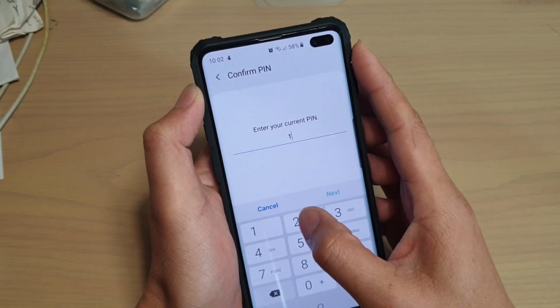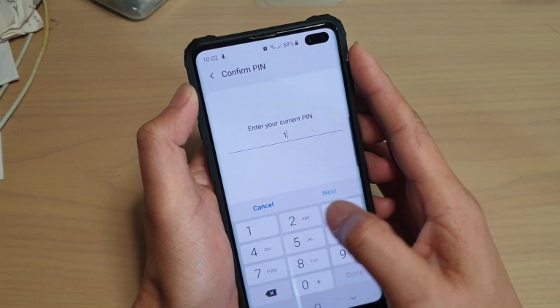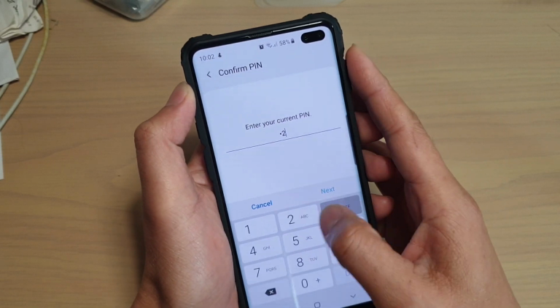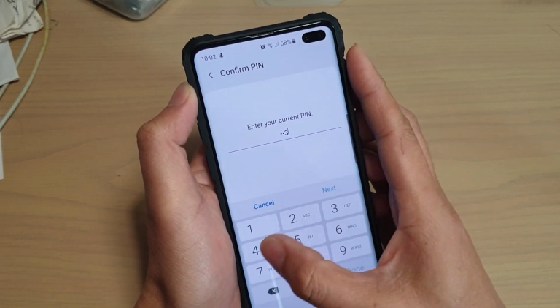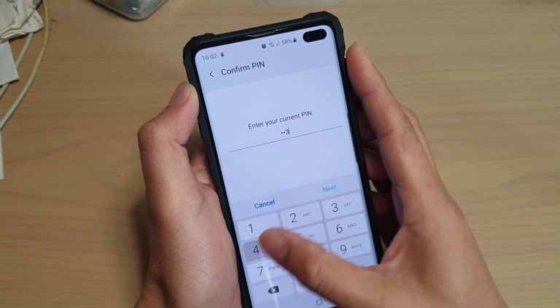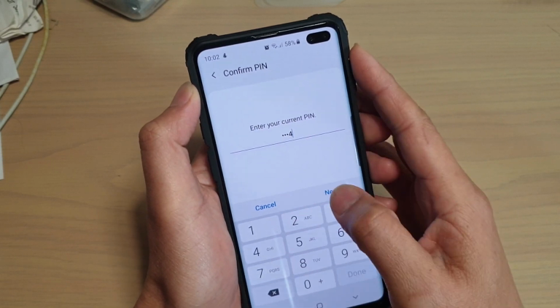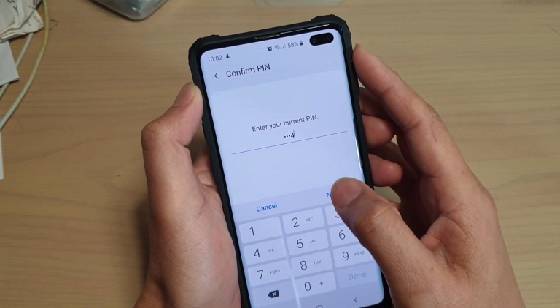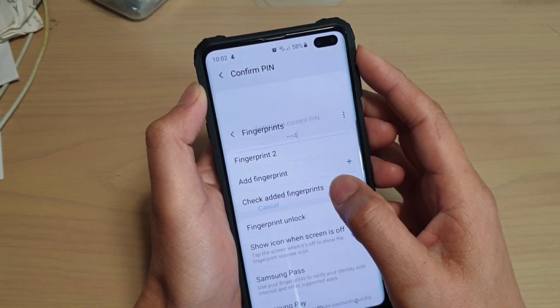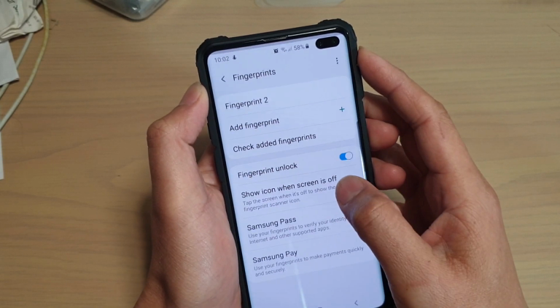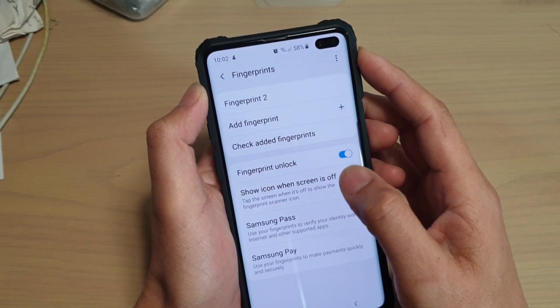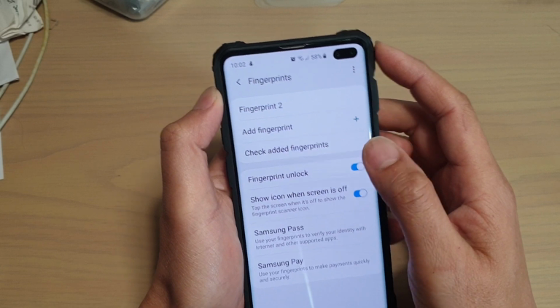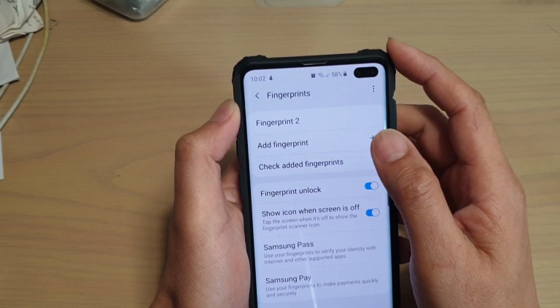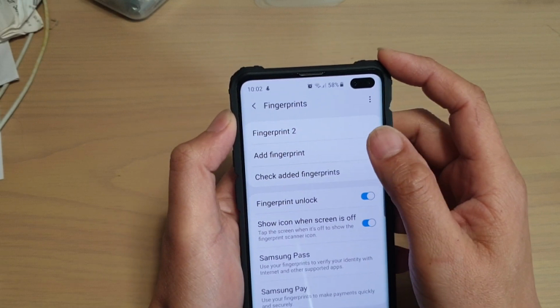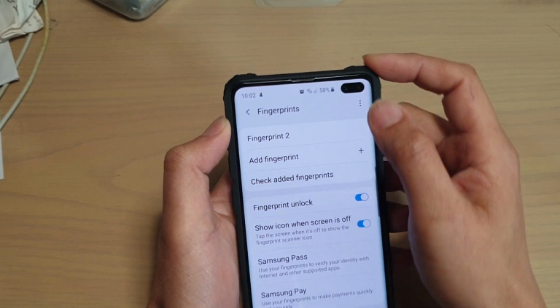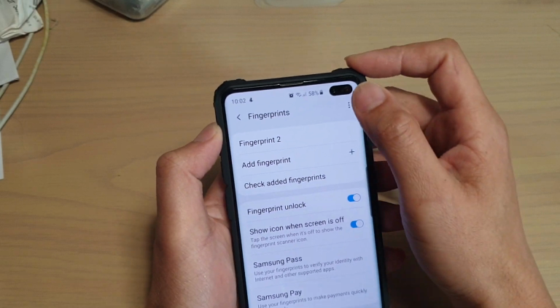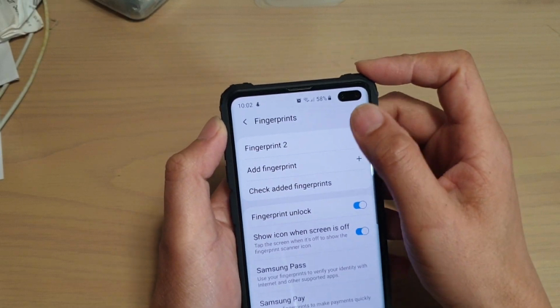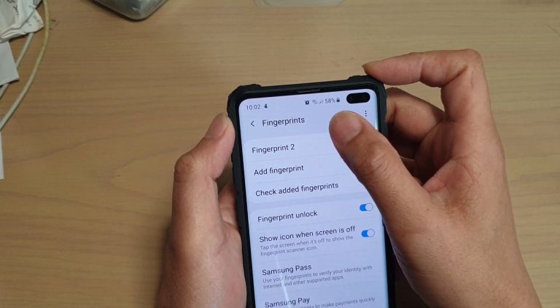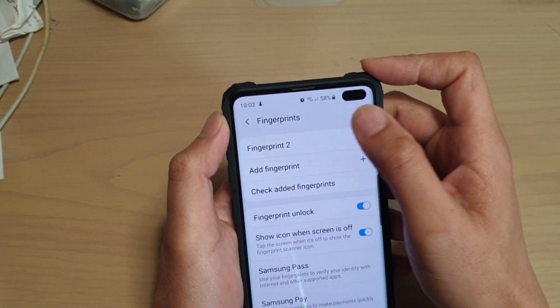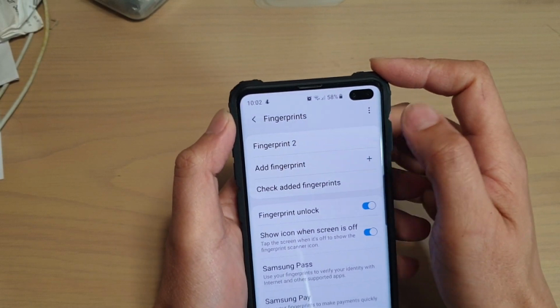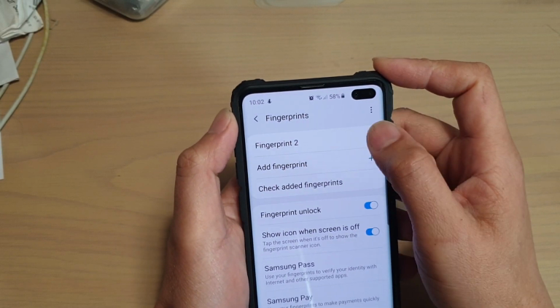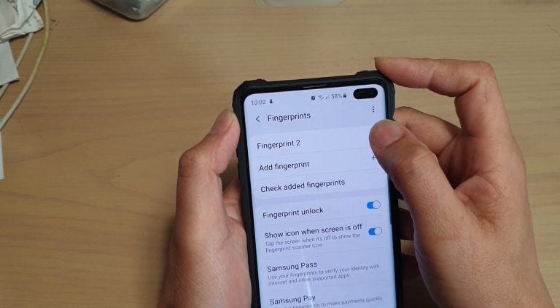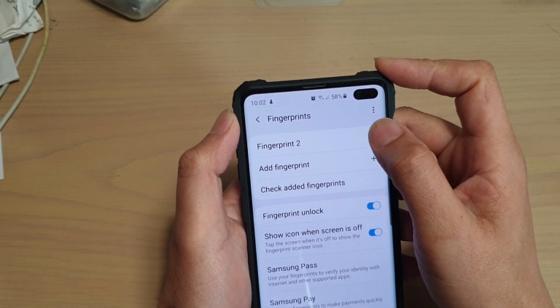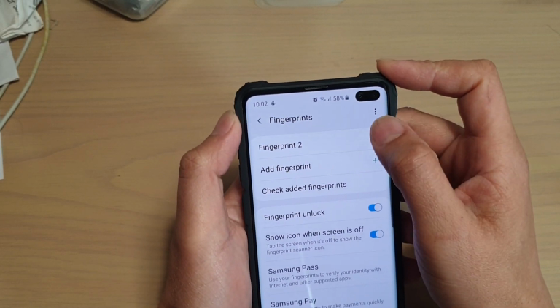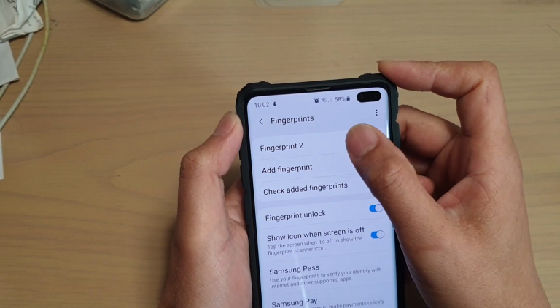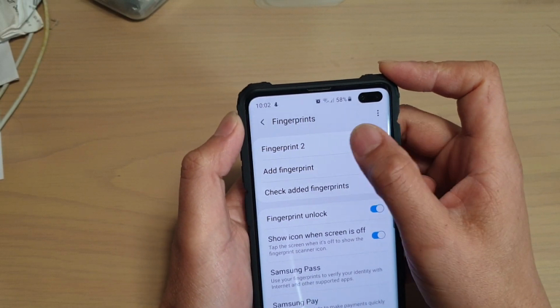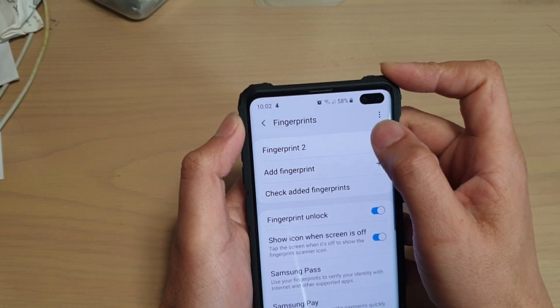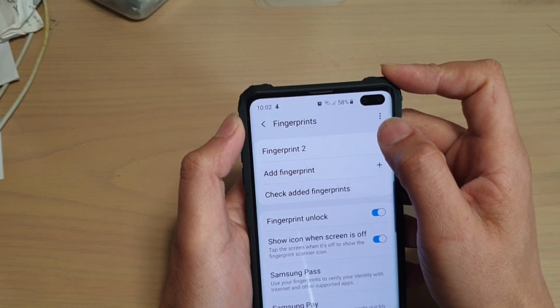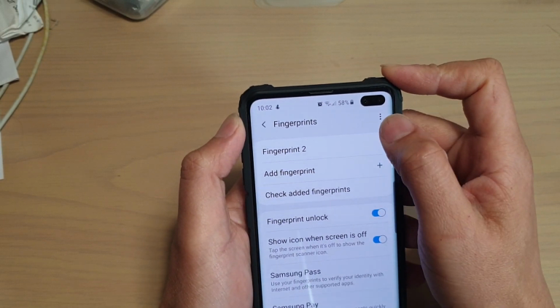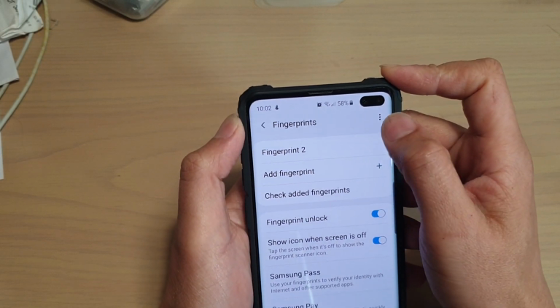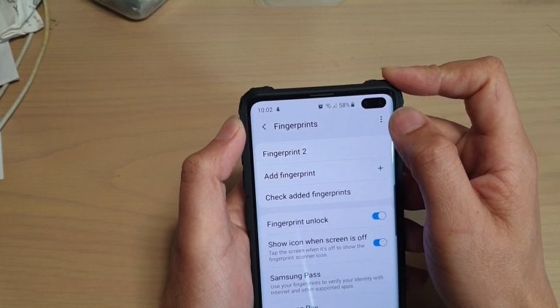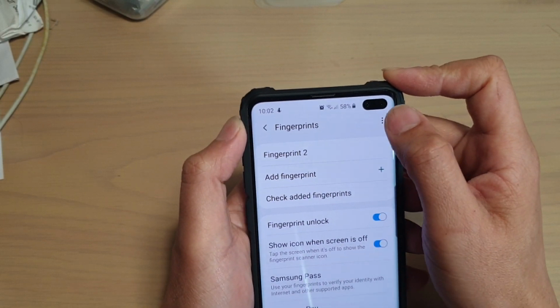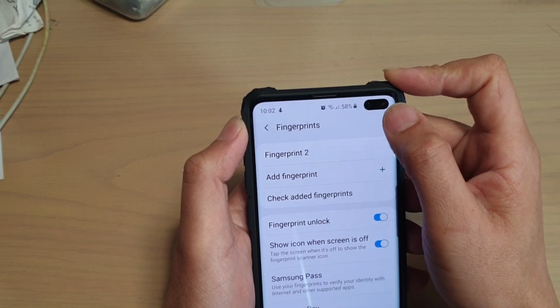I'm going to put in the phone PIN to go into Fingerprints and I'm just going to remove my old fingerprint.